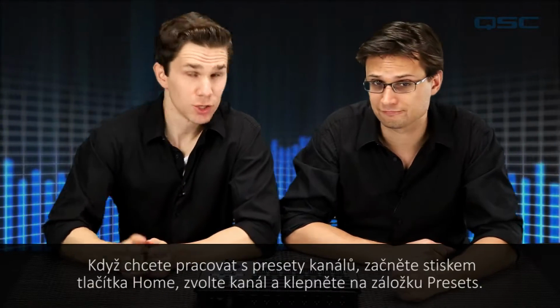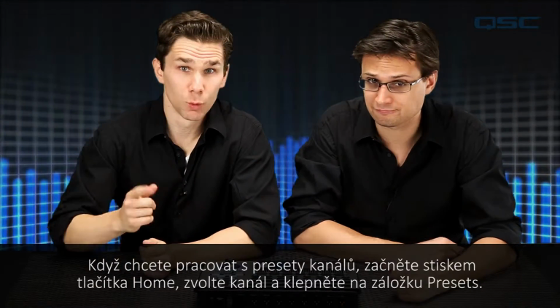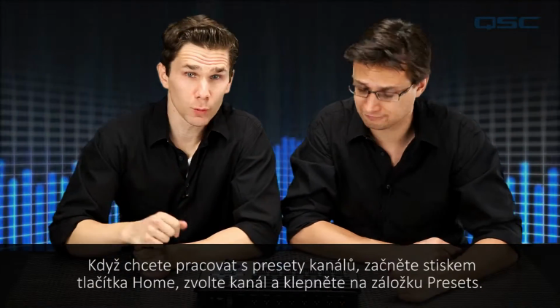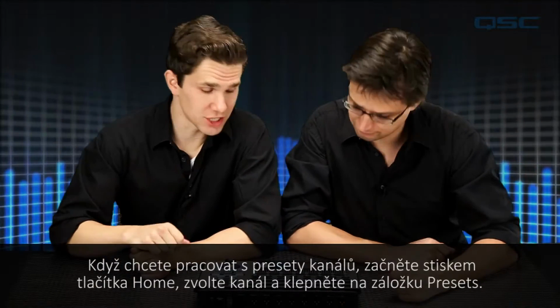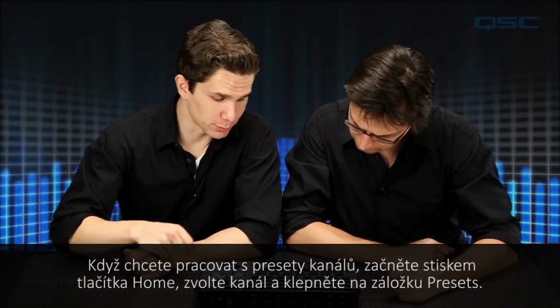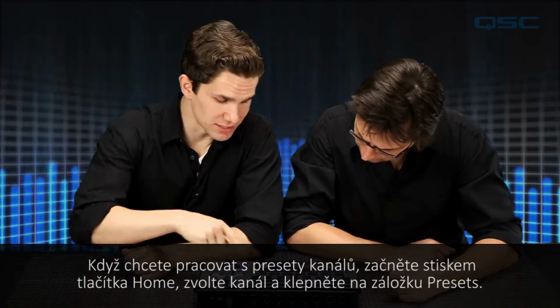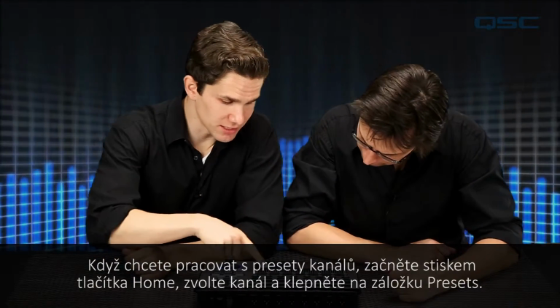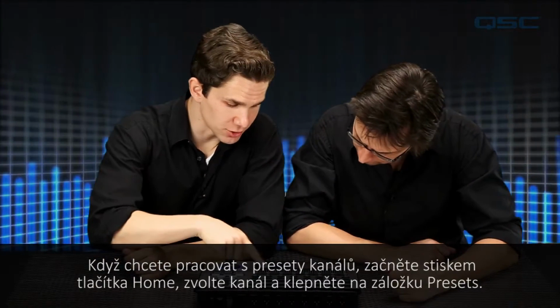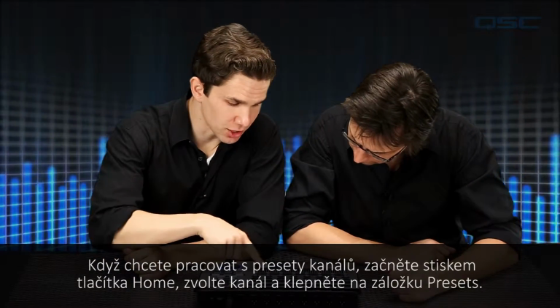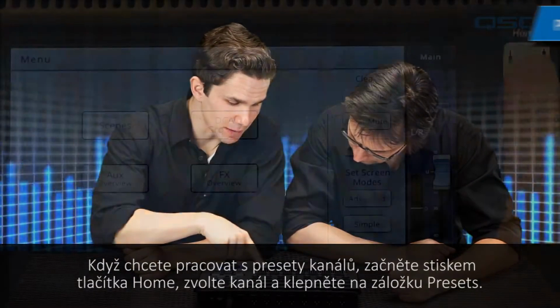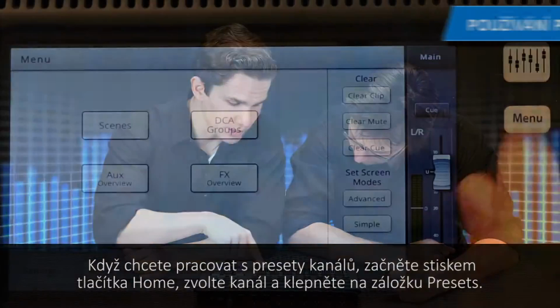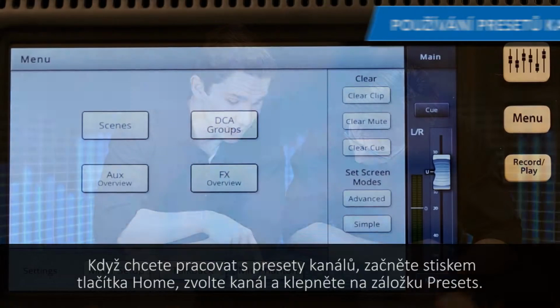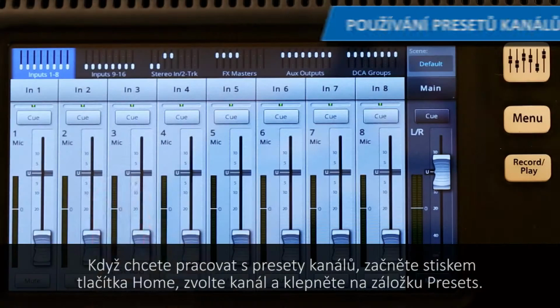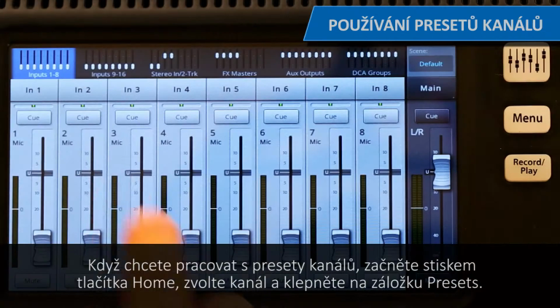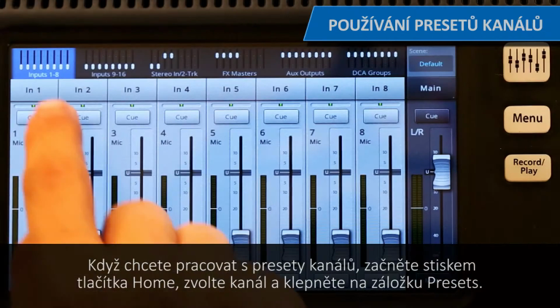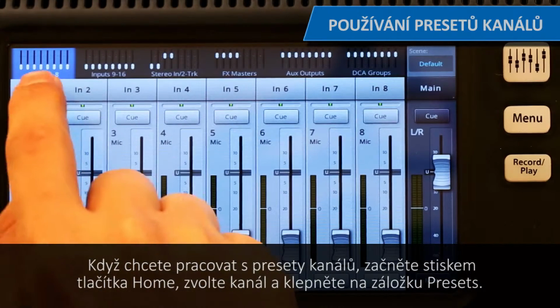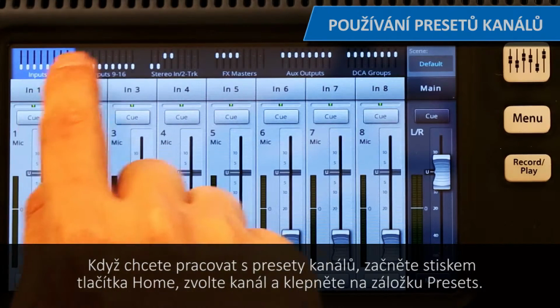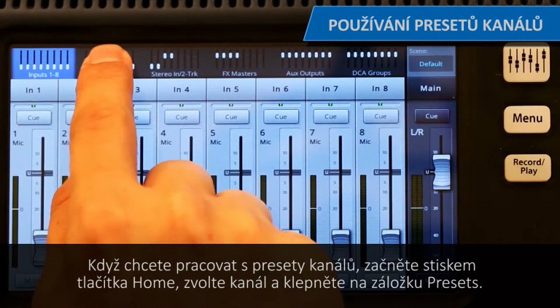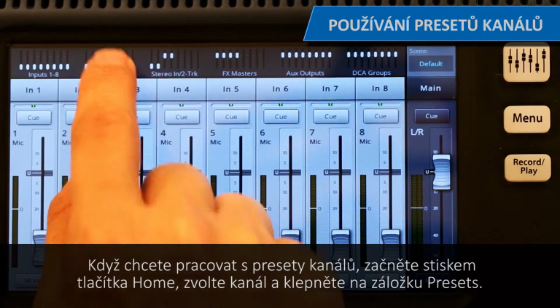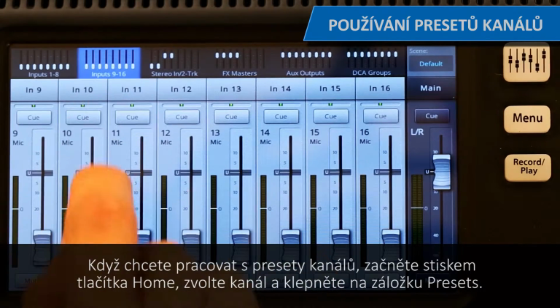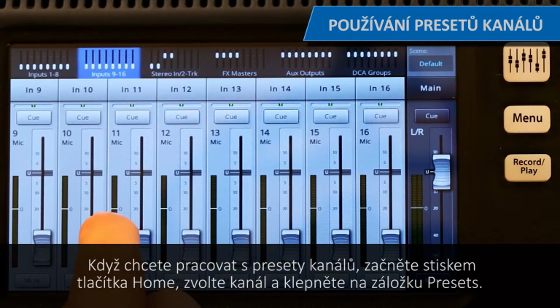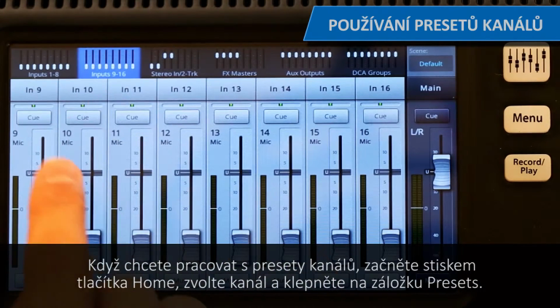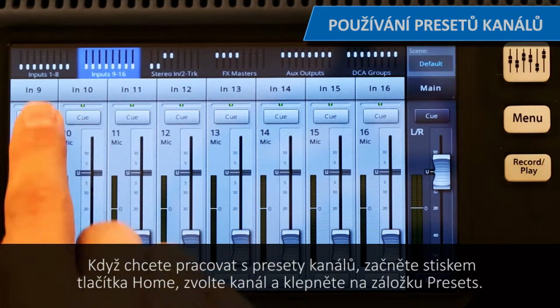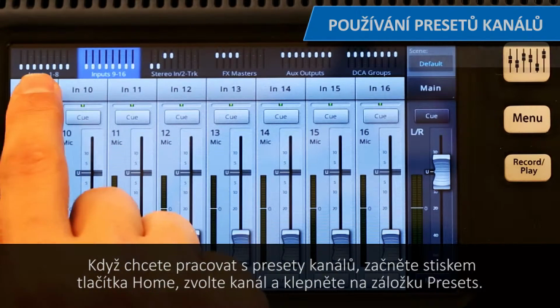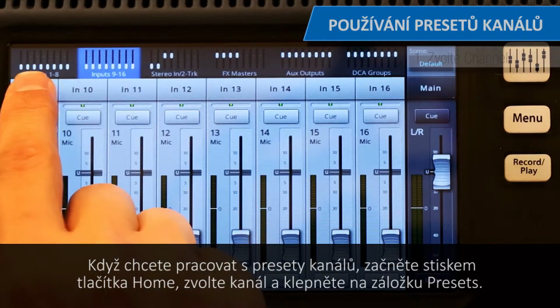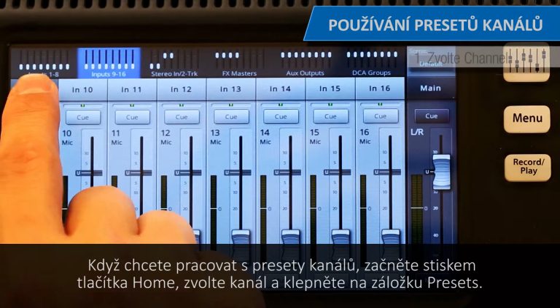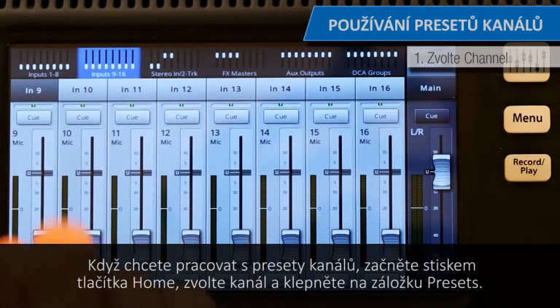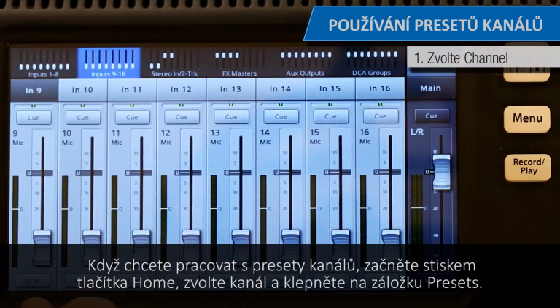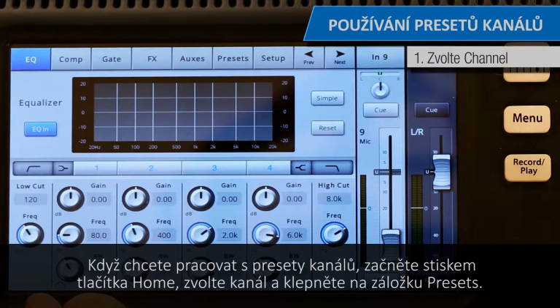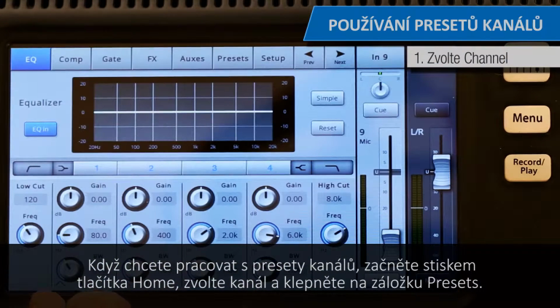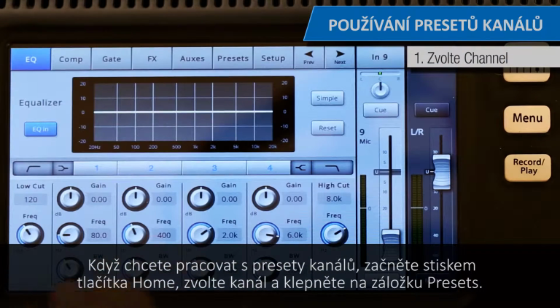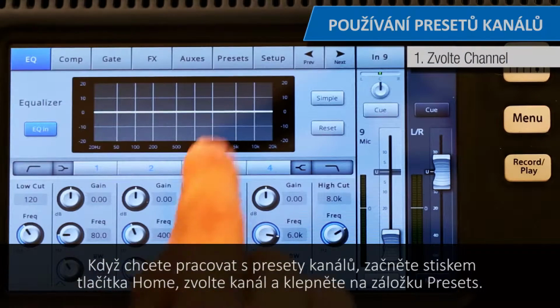To work with channel presets, you start by pressing the Home button, select a channel, and touch the Preset tab.